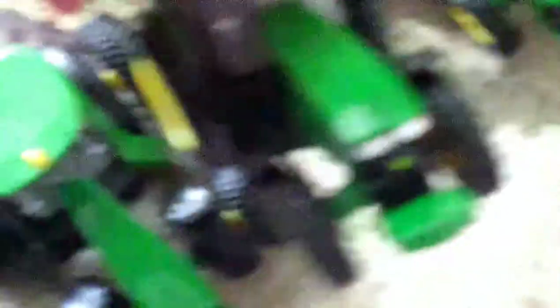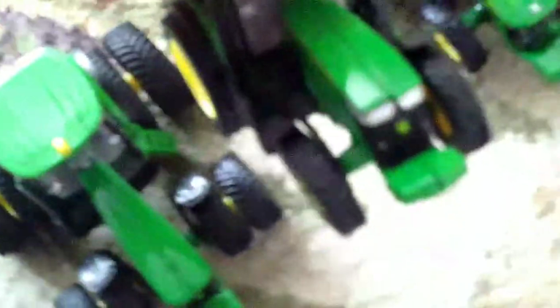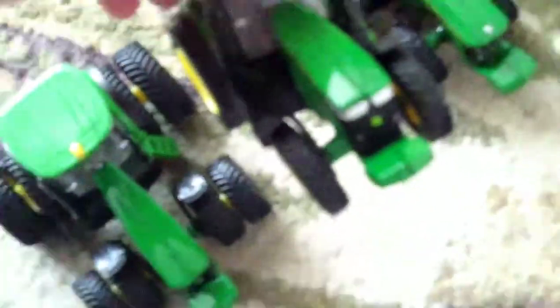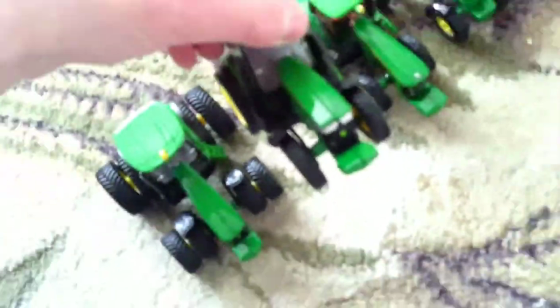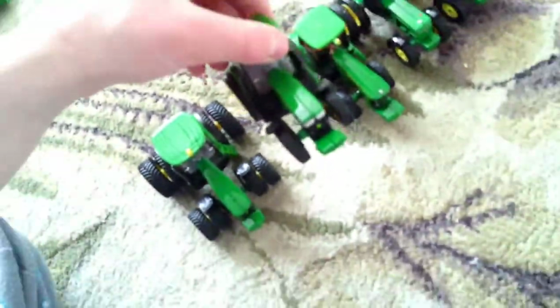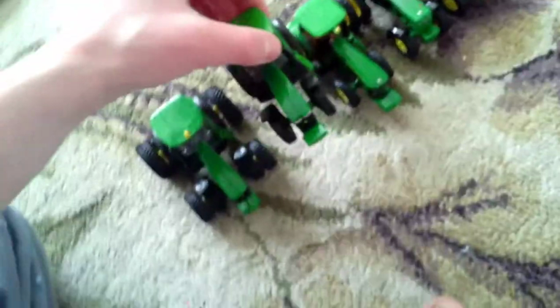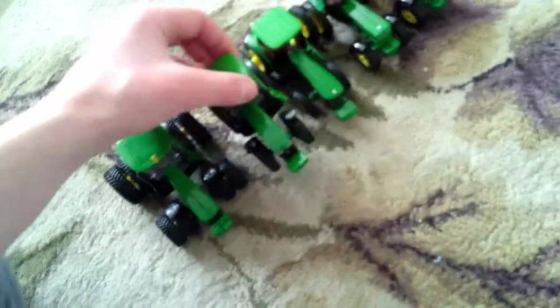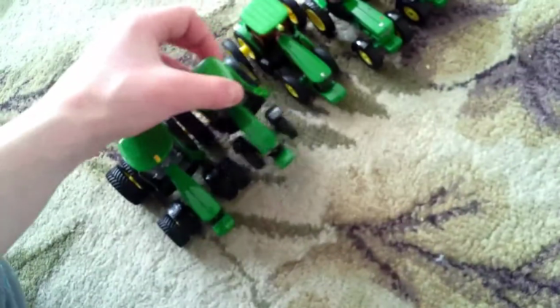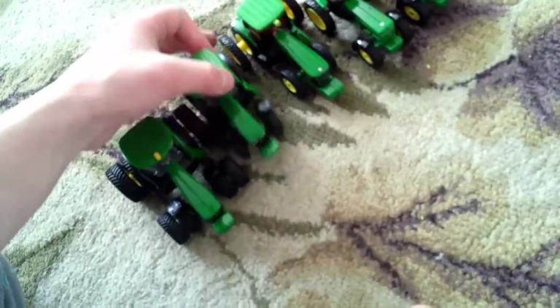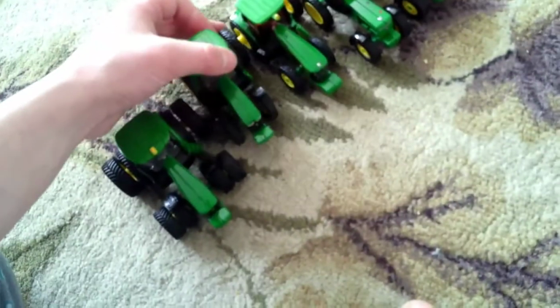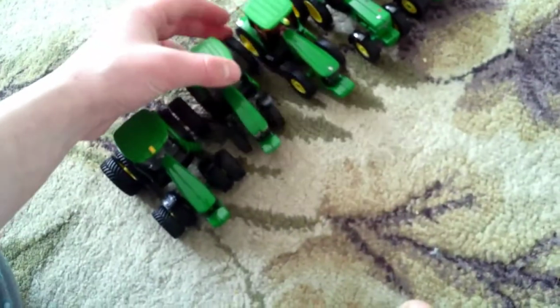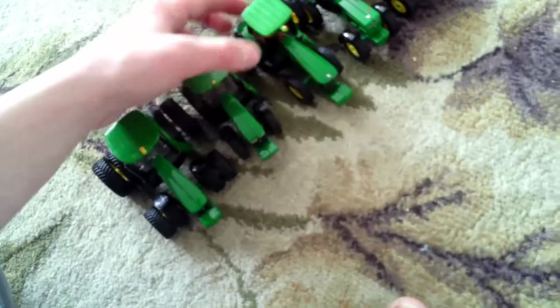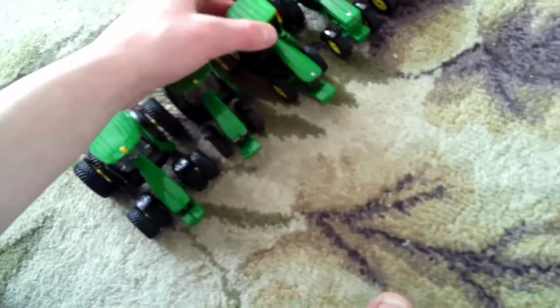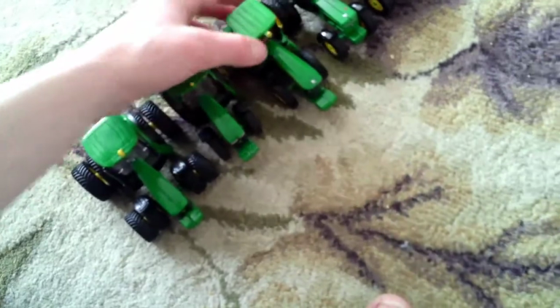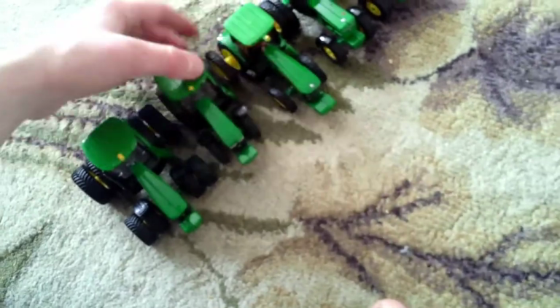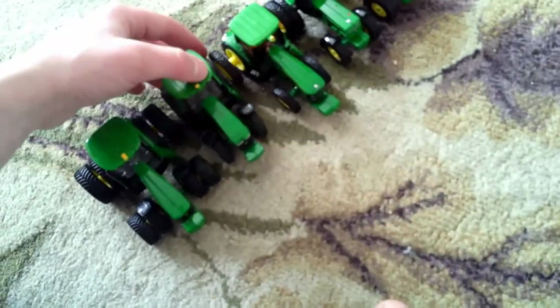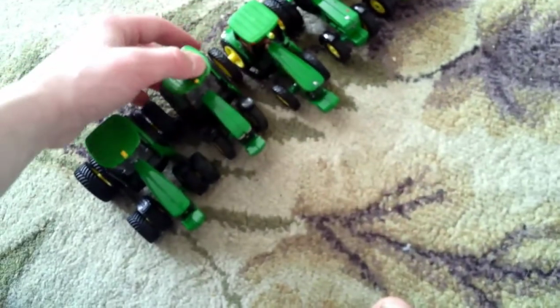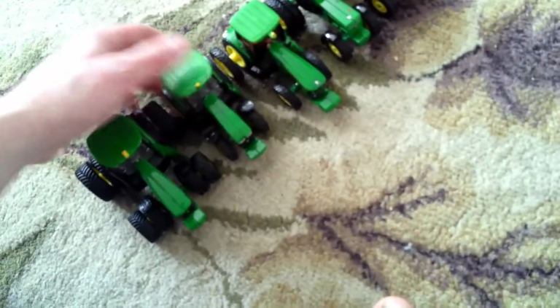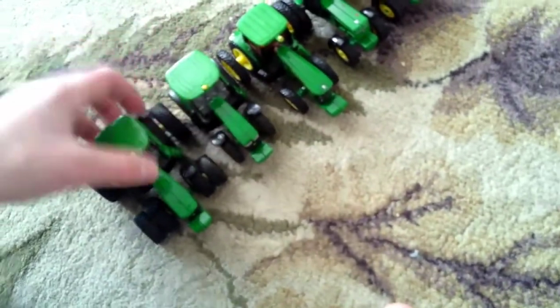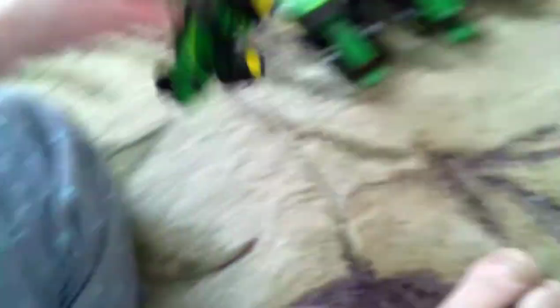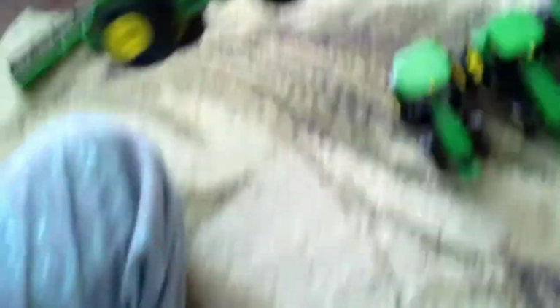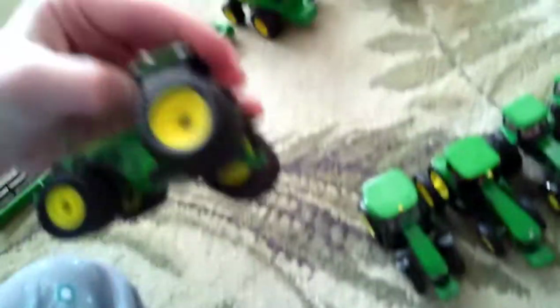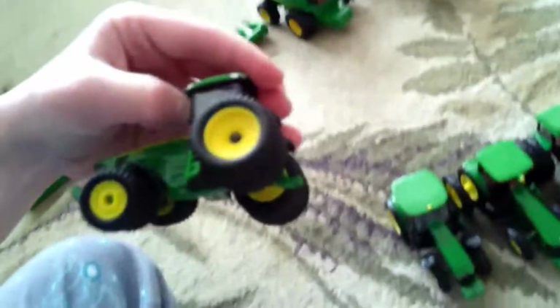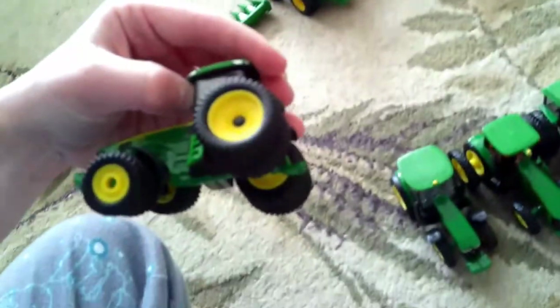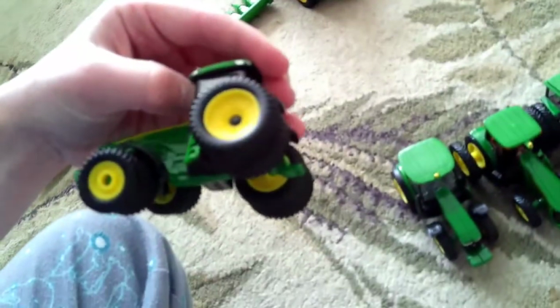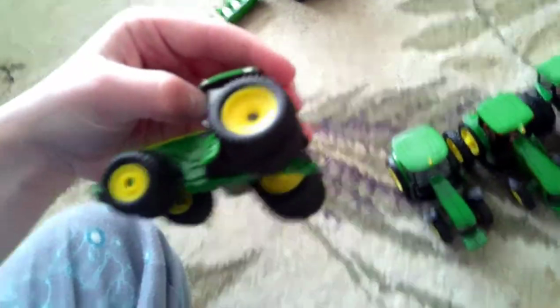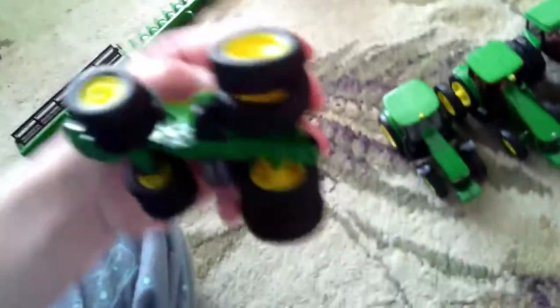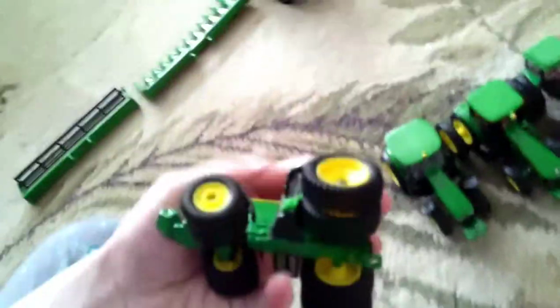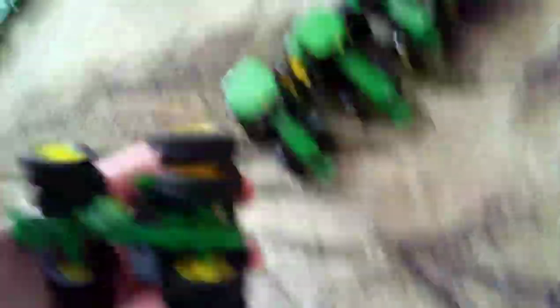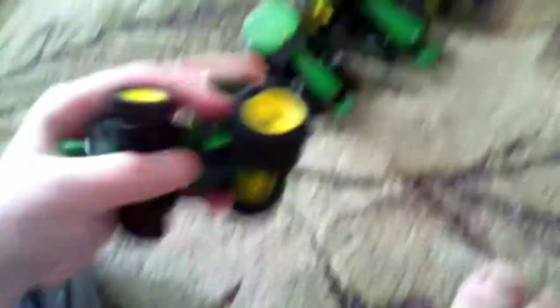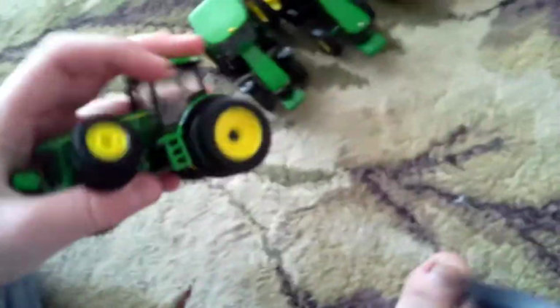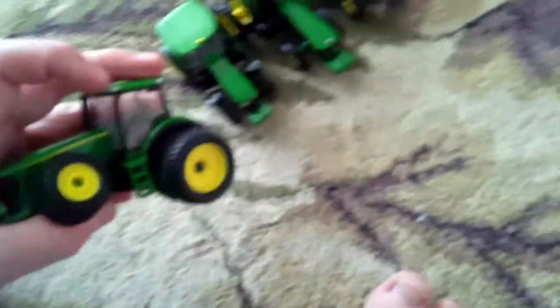We have a 7R. Very nice. And we have an 8R with duals. I'm not a big fan of front duals, but I really like rear duals.